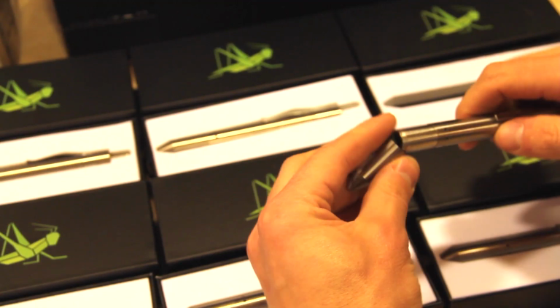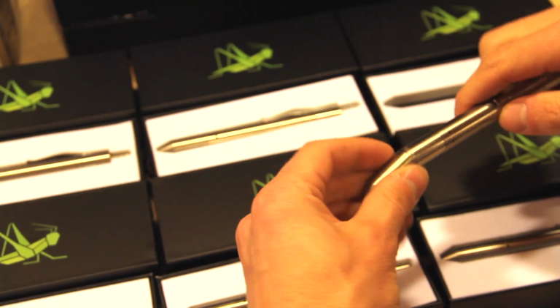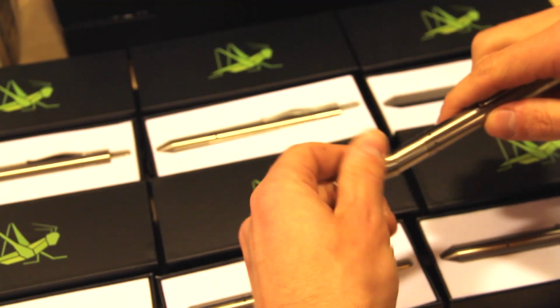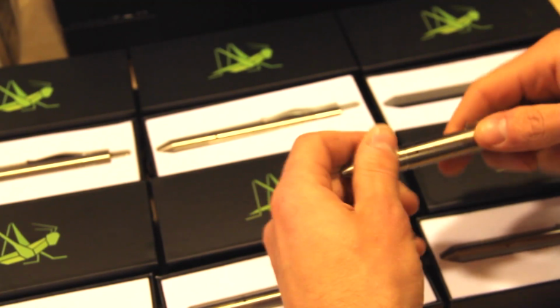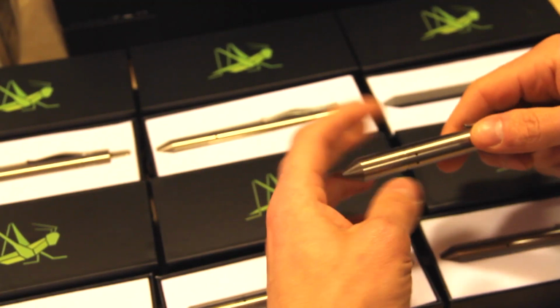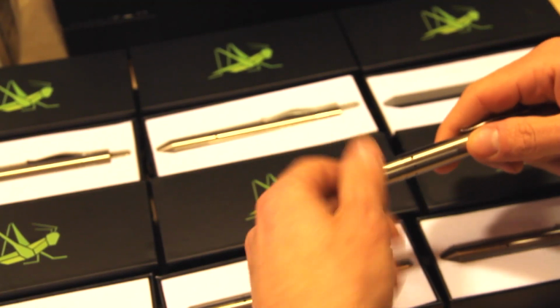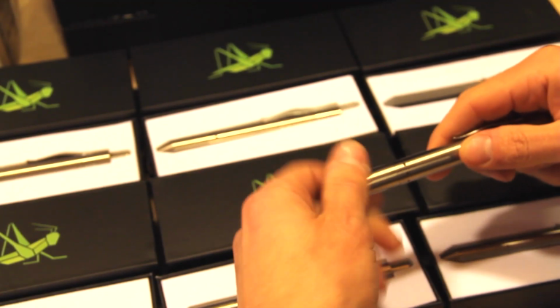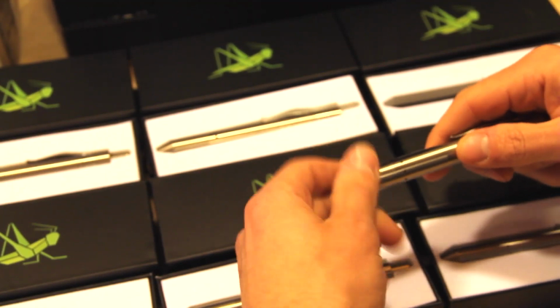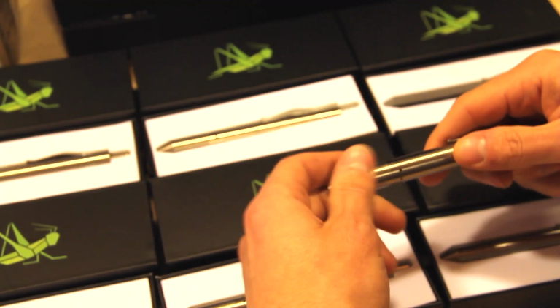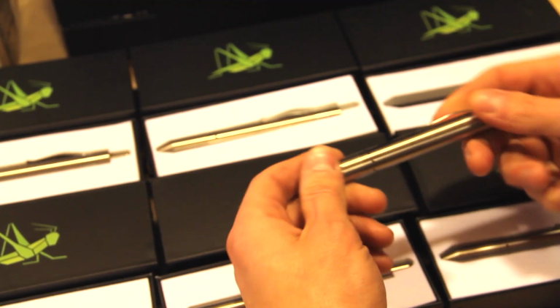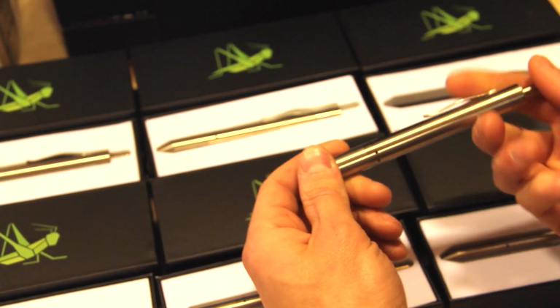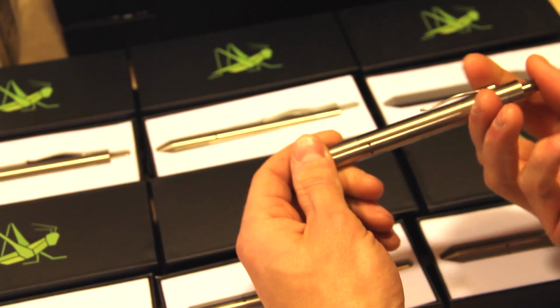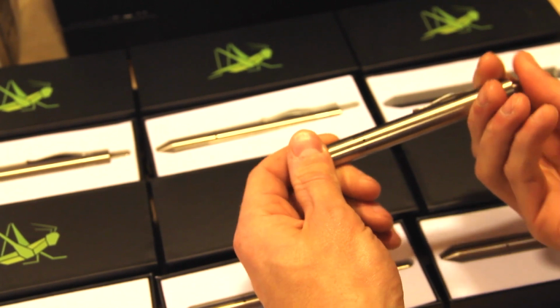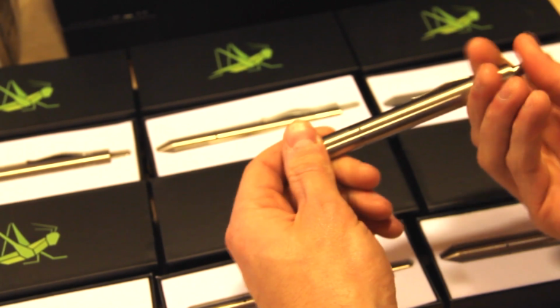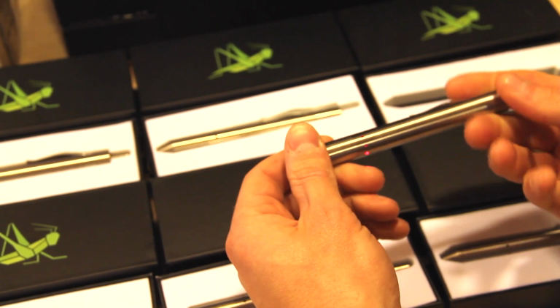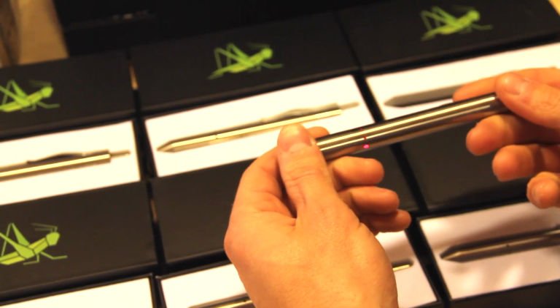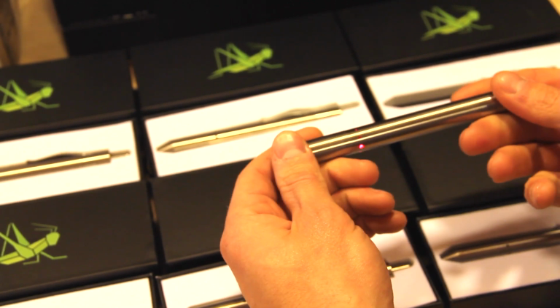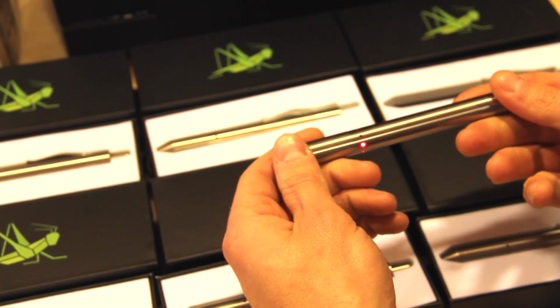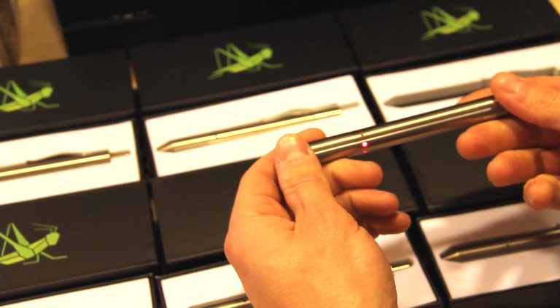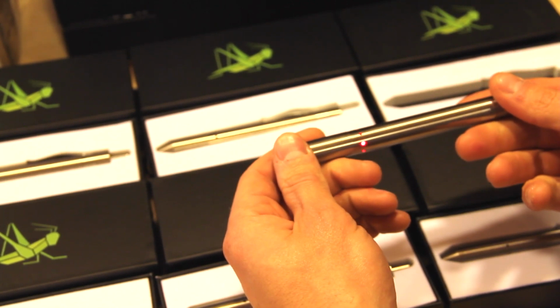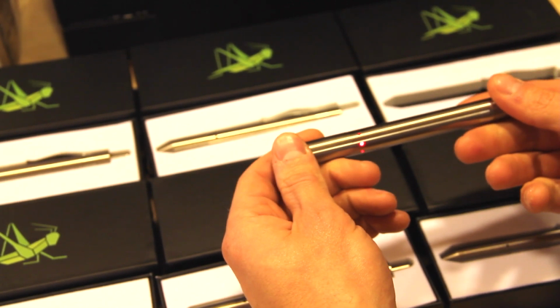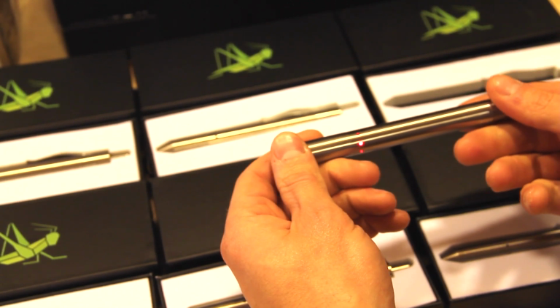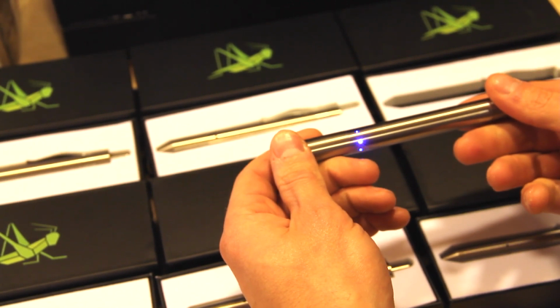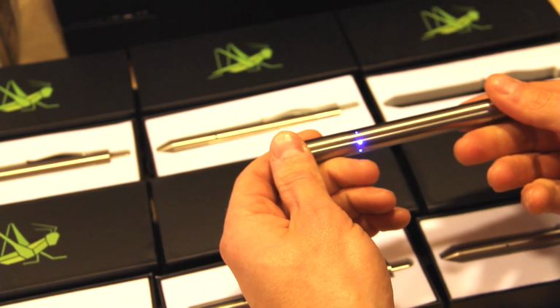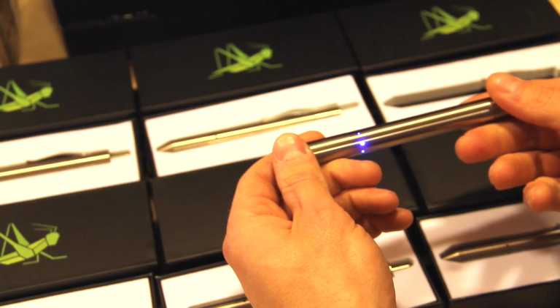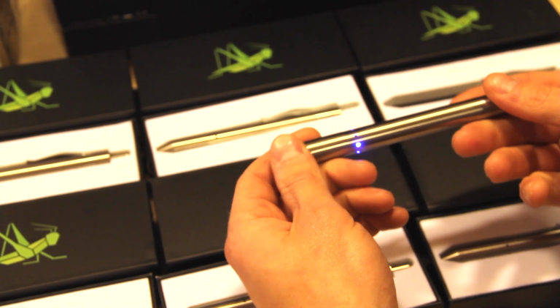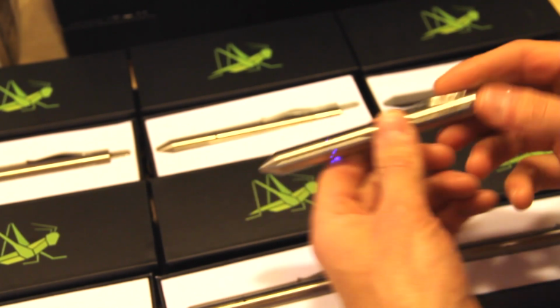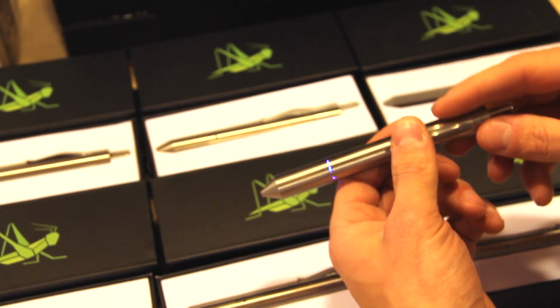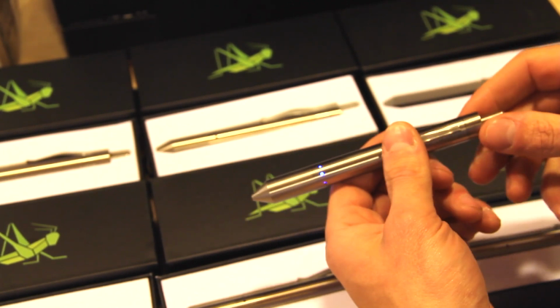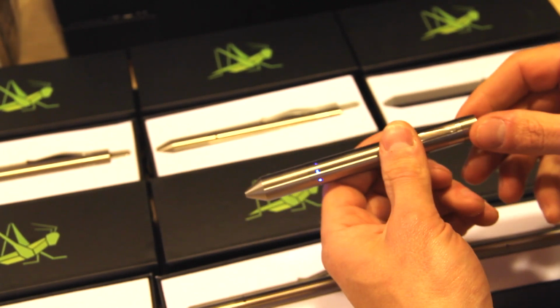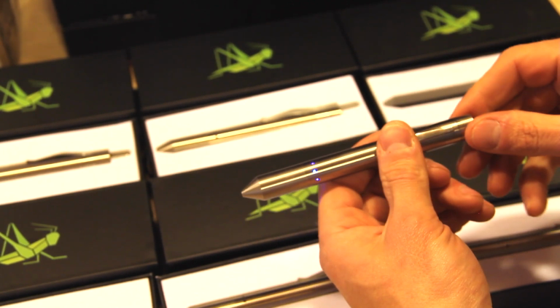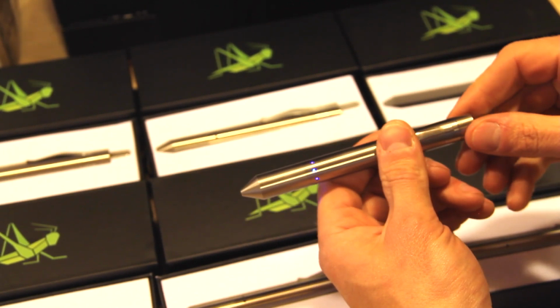Finally, during packaging, each unit is again power cycled and its functionality tested before it is boxed and ready to ship to customers.